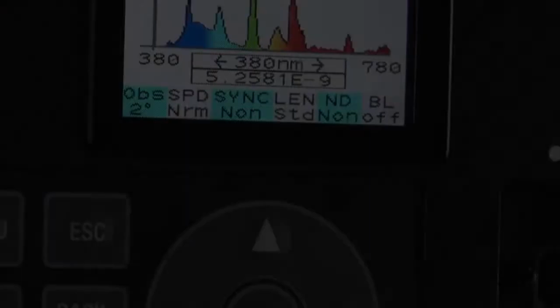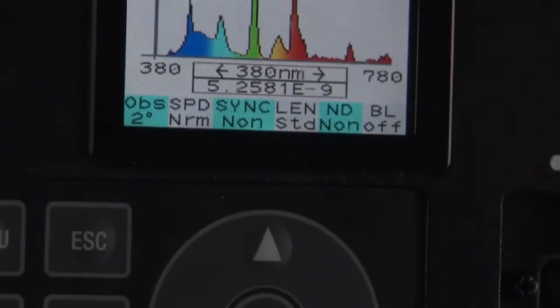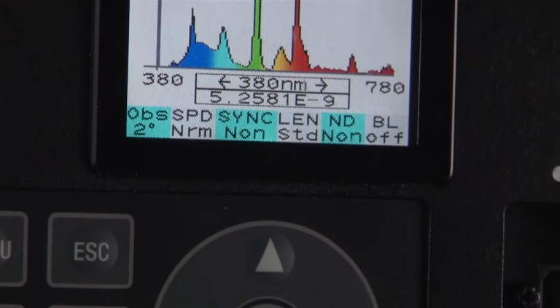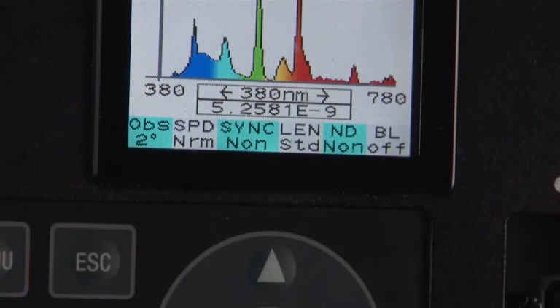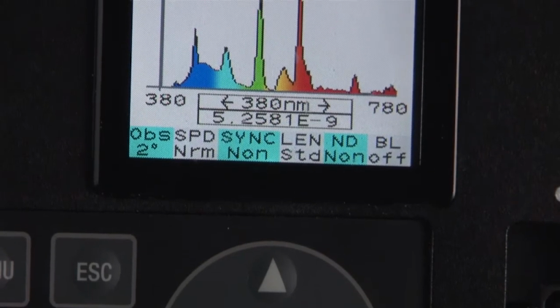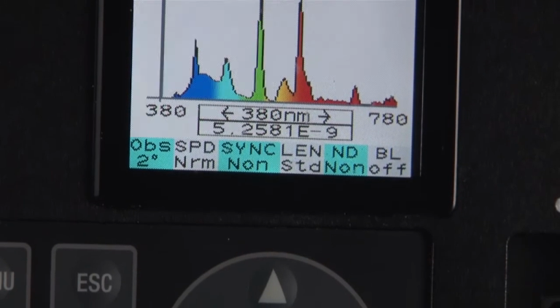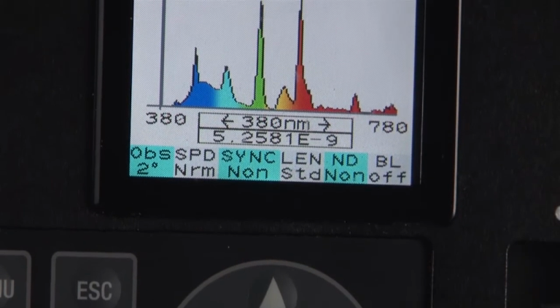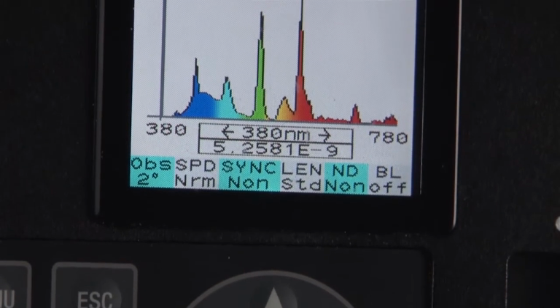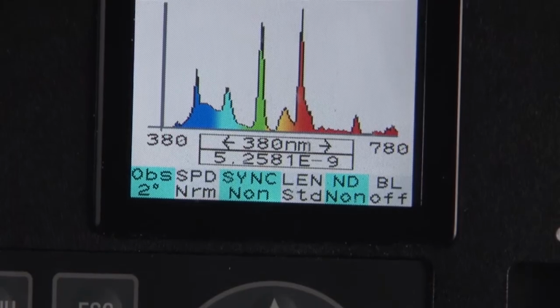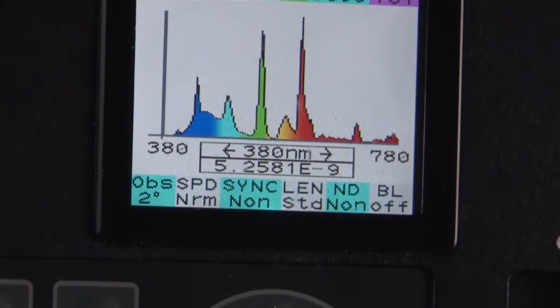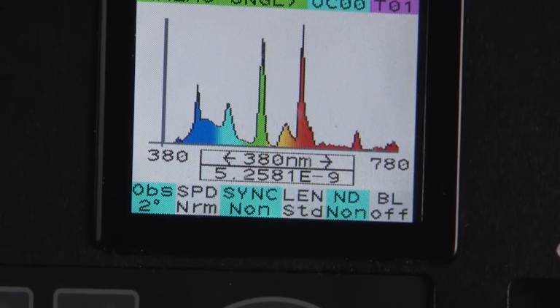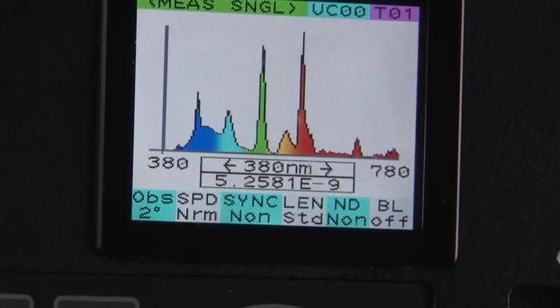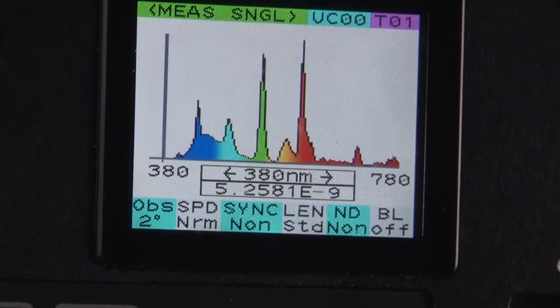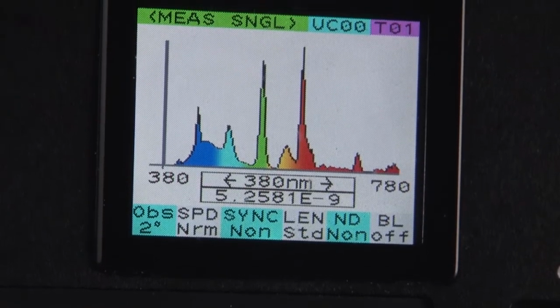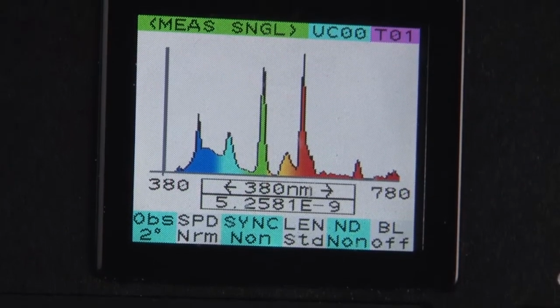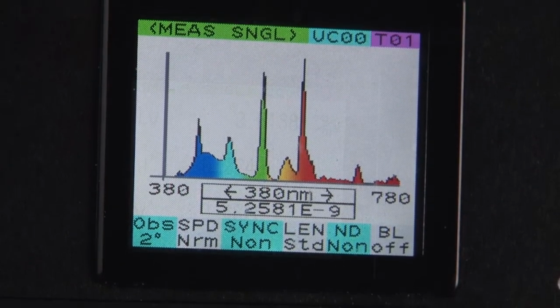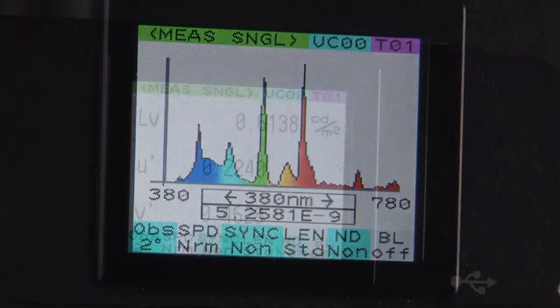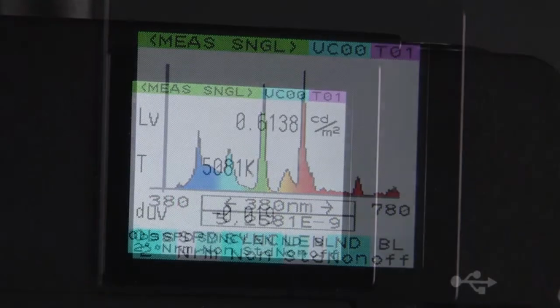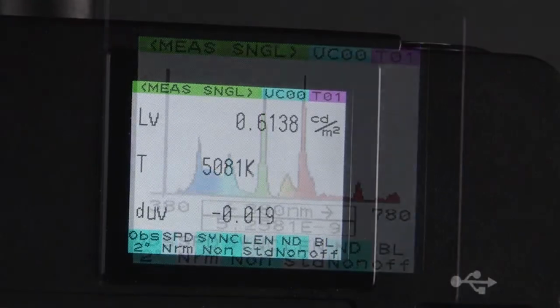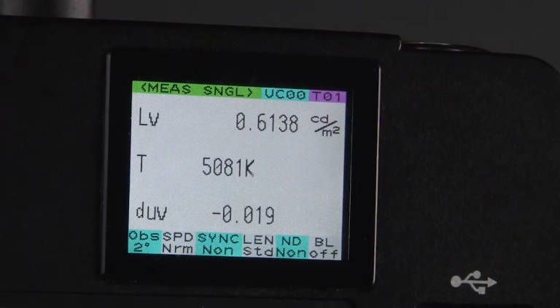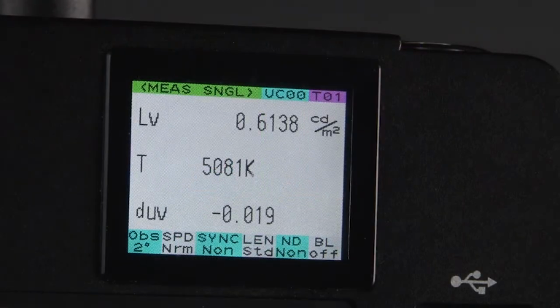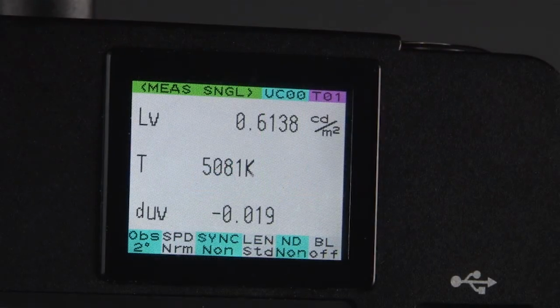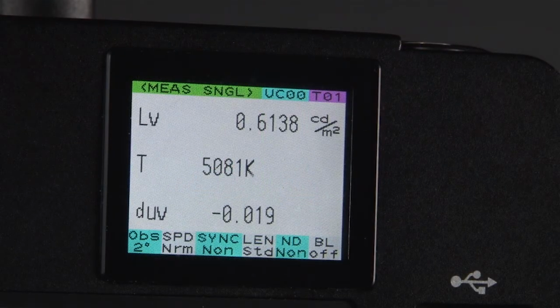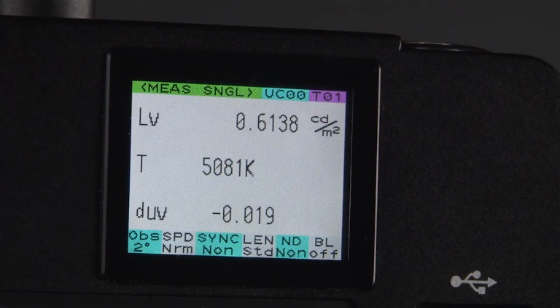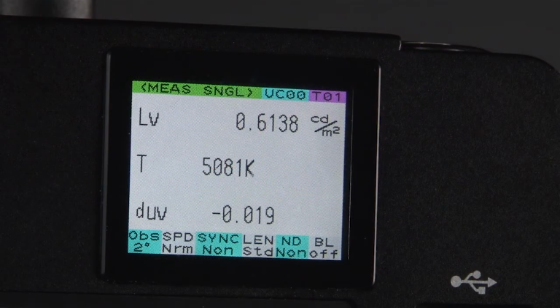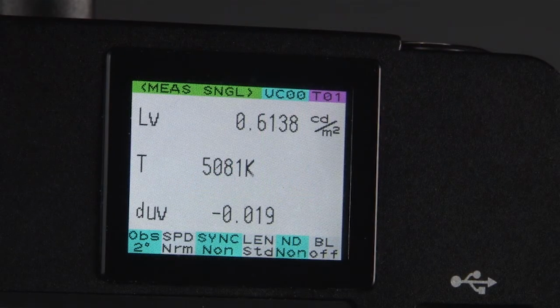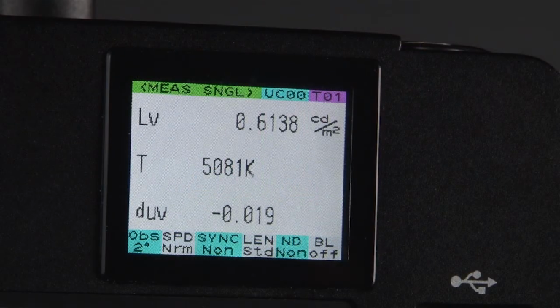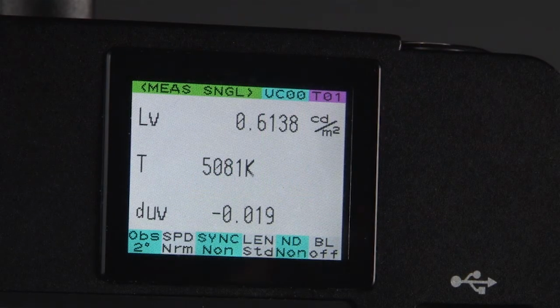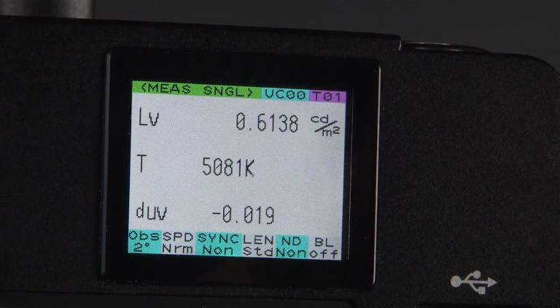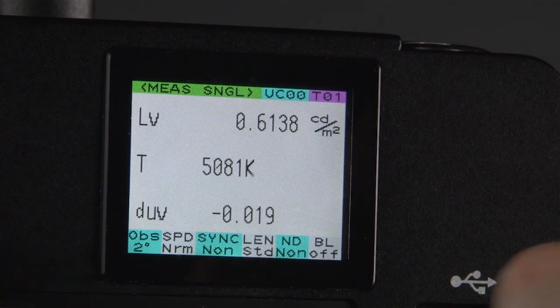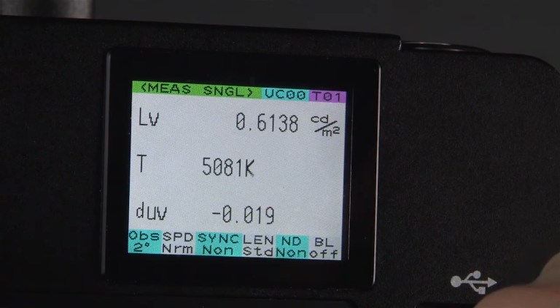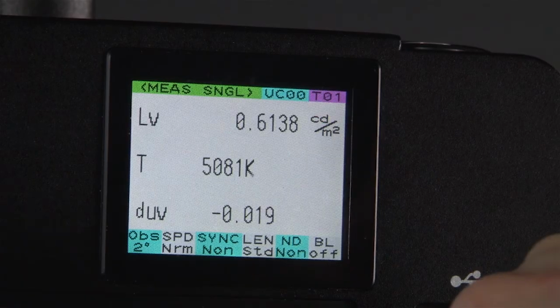Polarization error is reduced to 2%. This is critical when measuring LCDs that use polarizing filters for color accuracy.